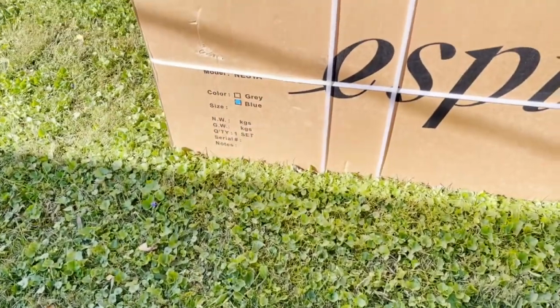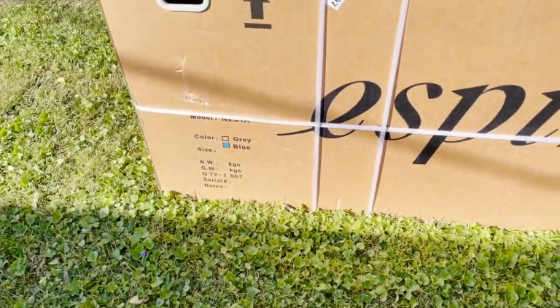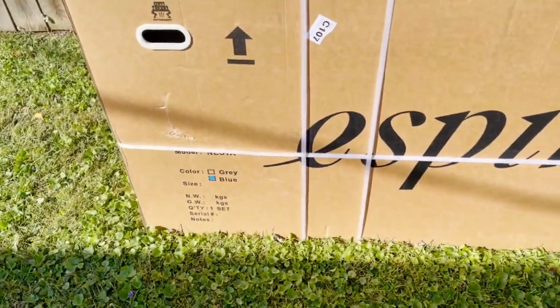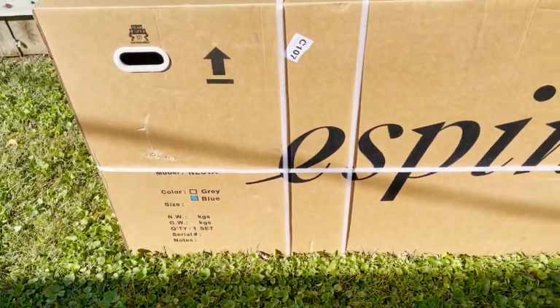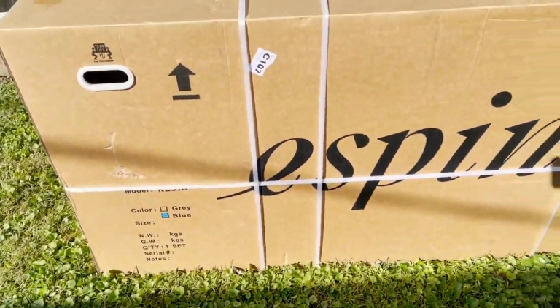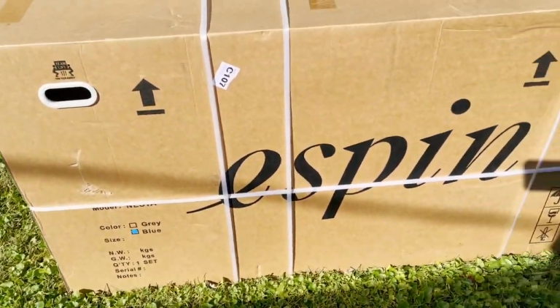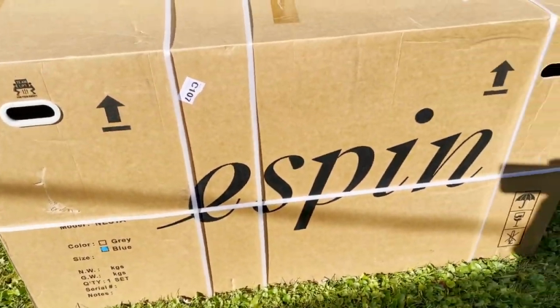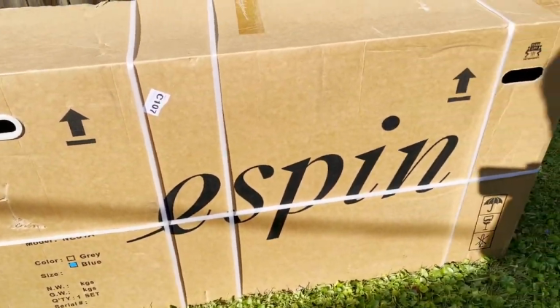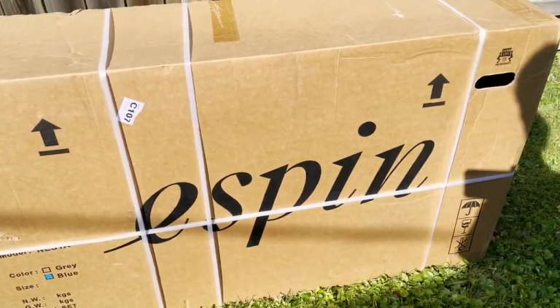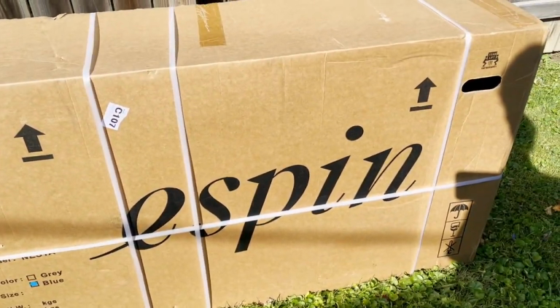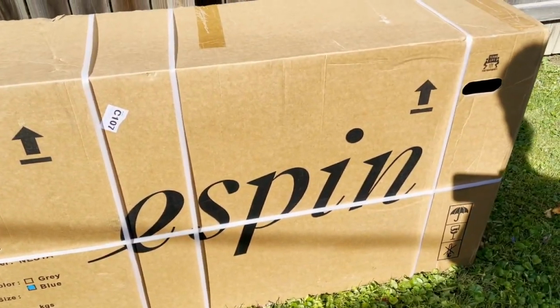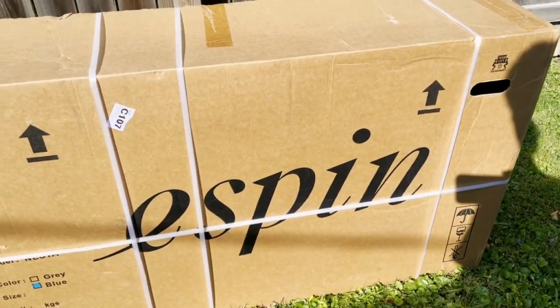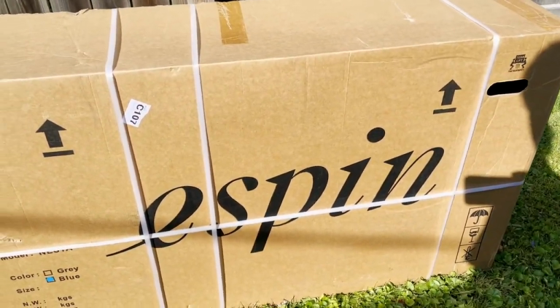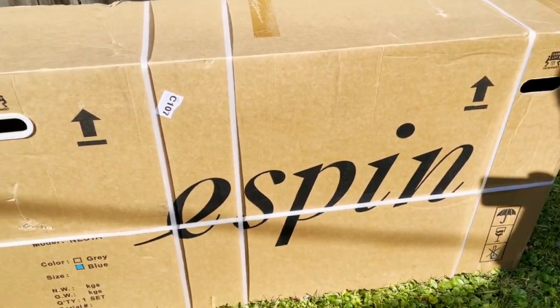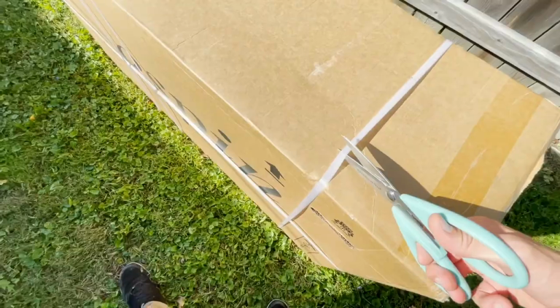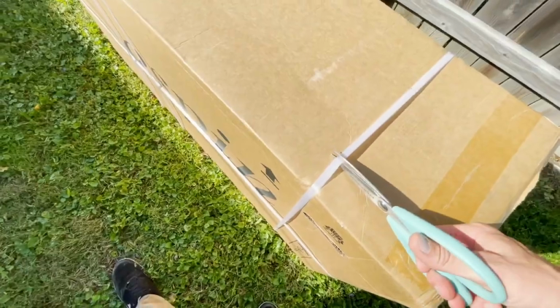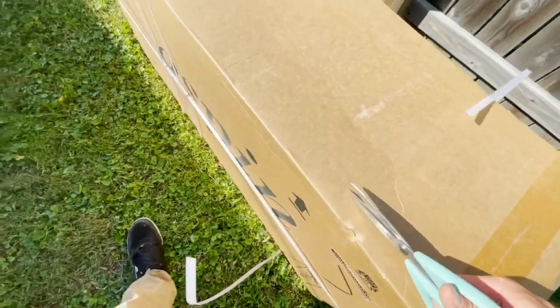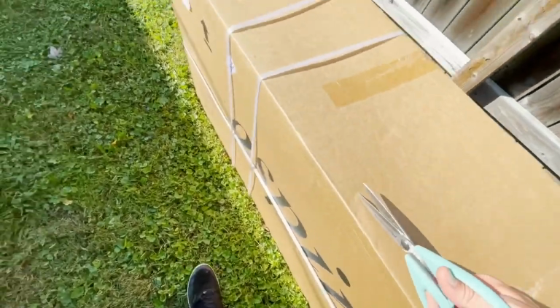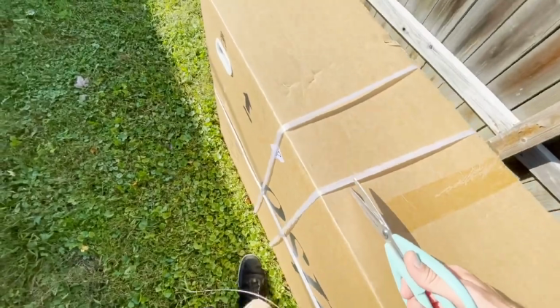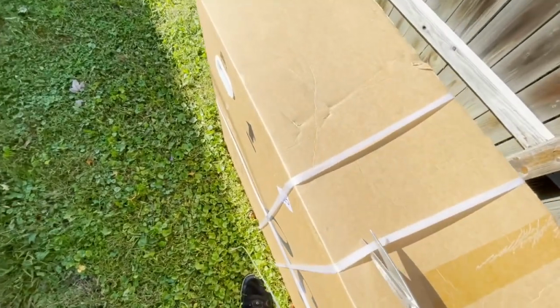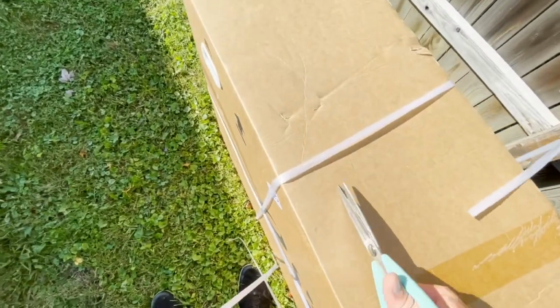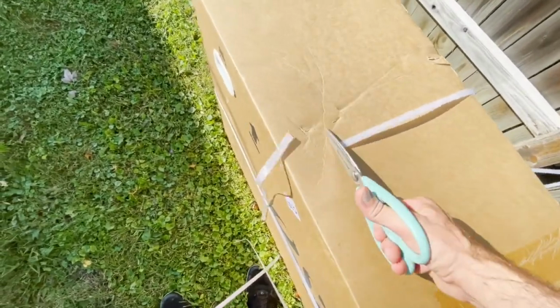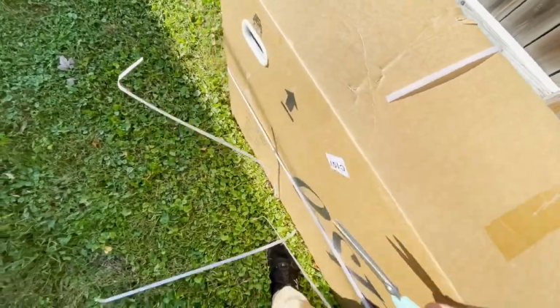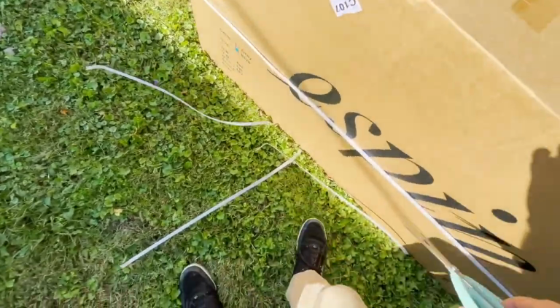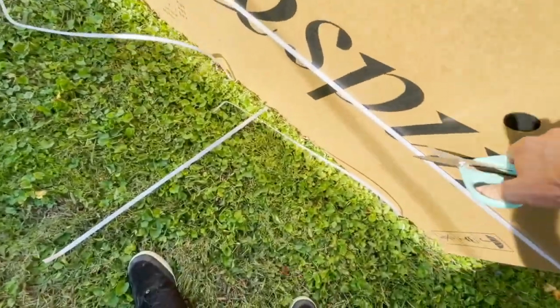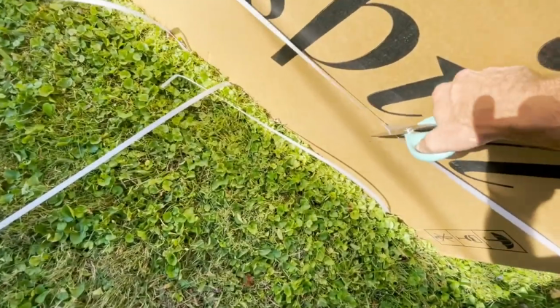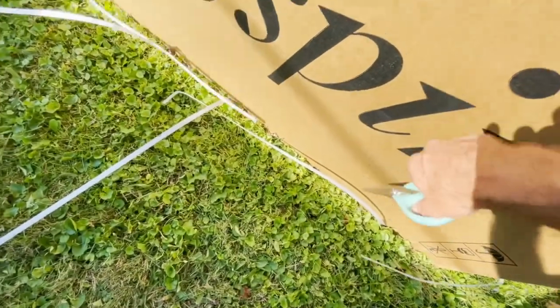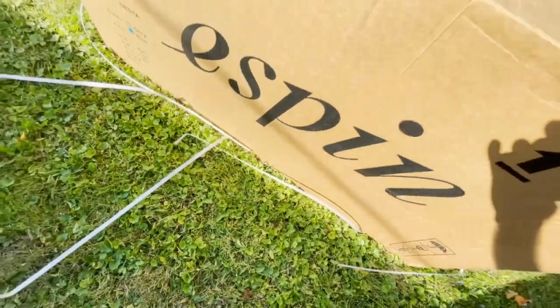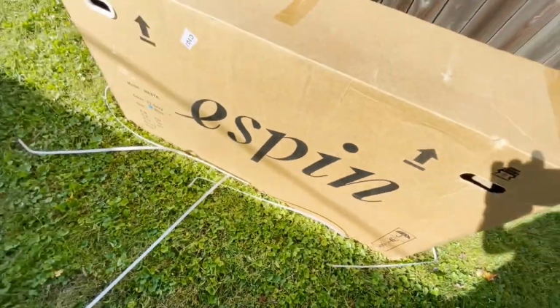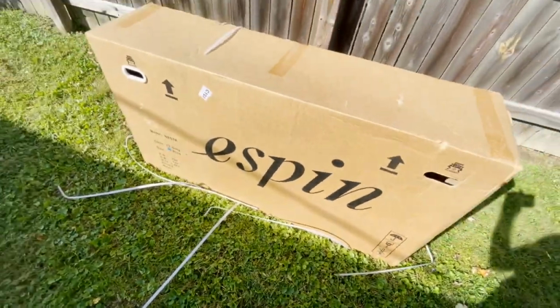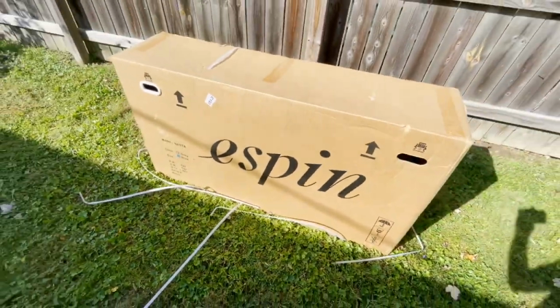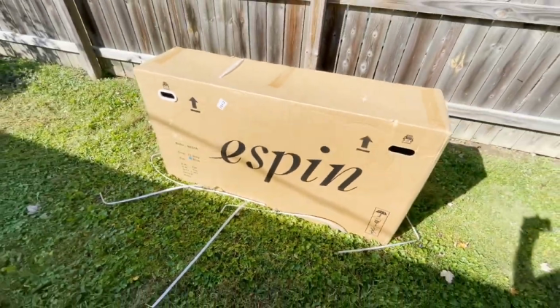Oh, my biggest unboxing yet. Let's open this up. This is an Espen 21 Nesta e-bike.